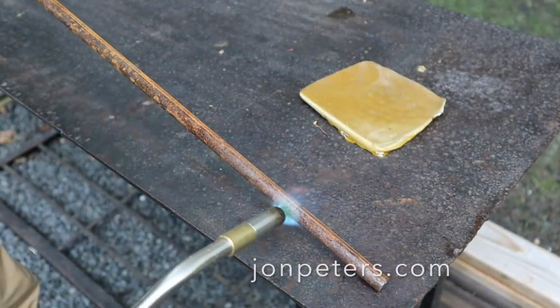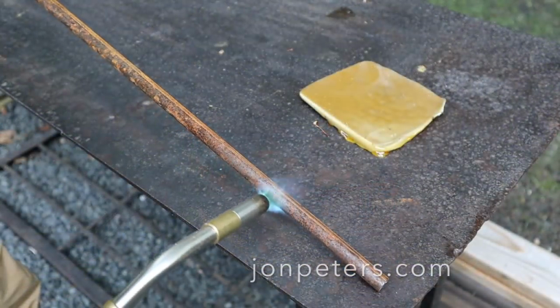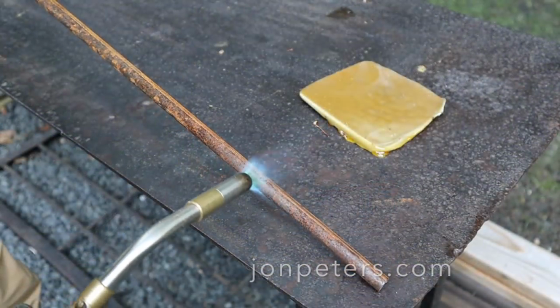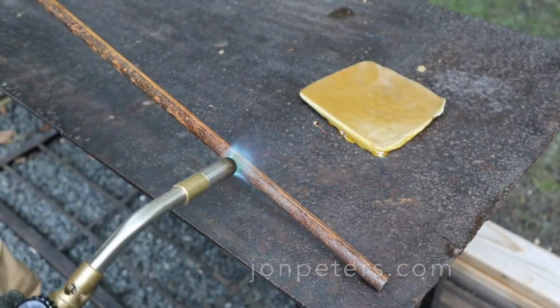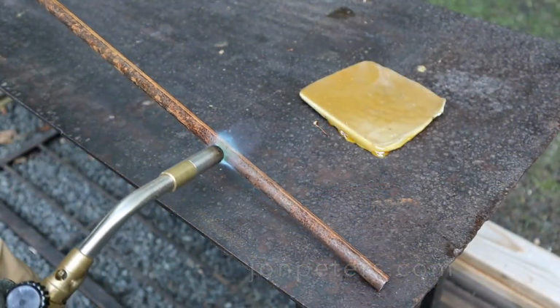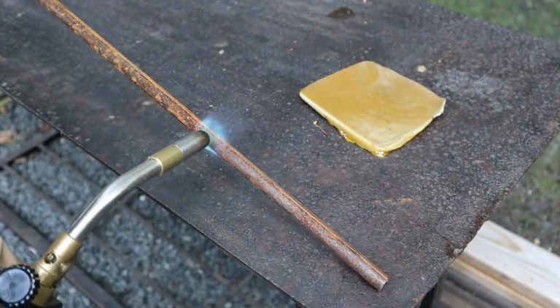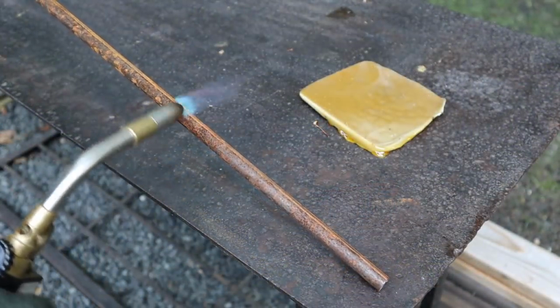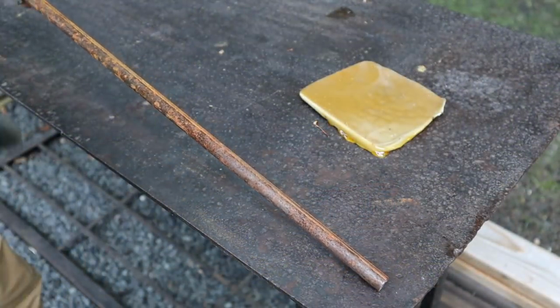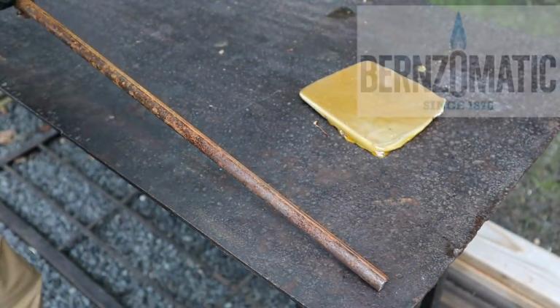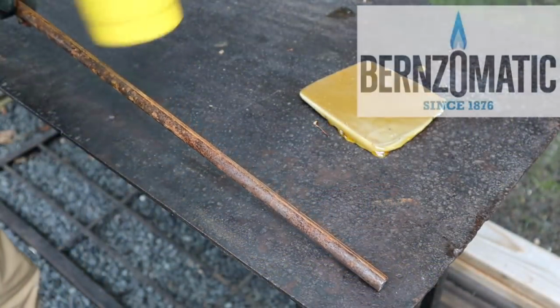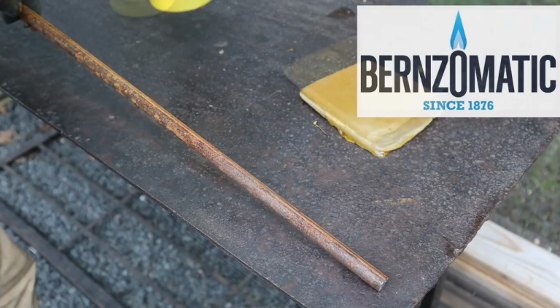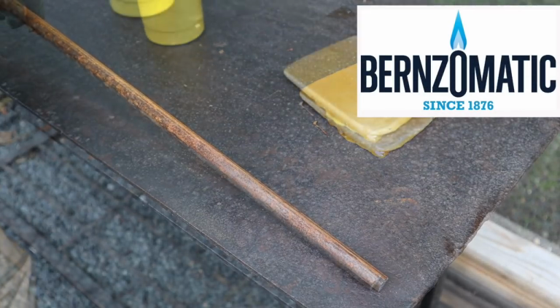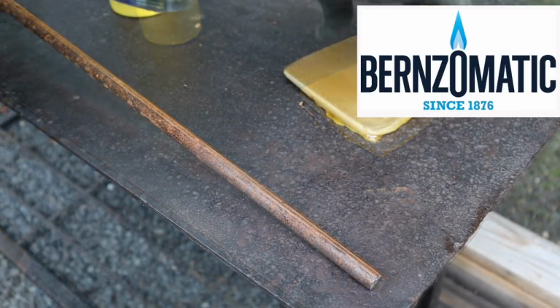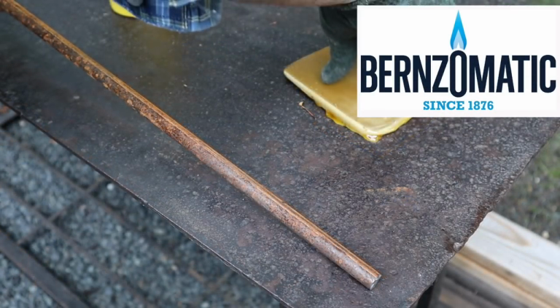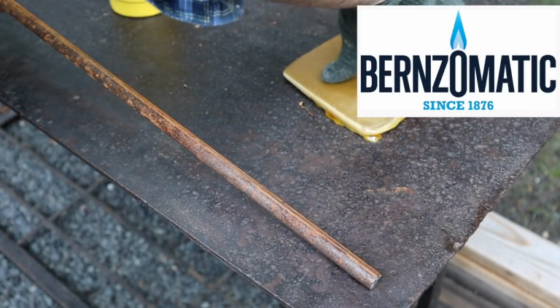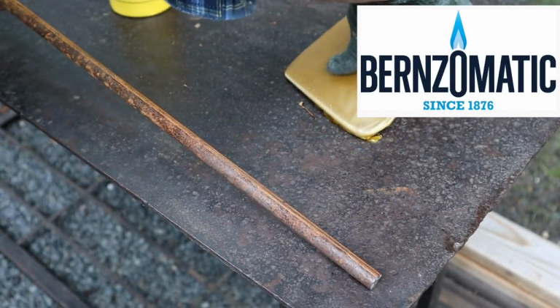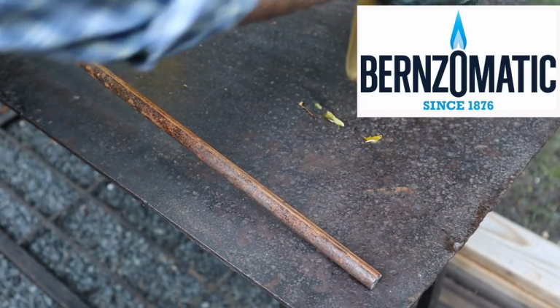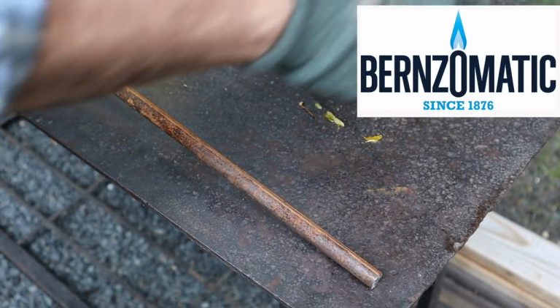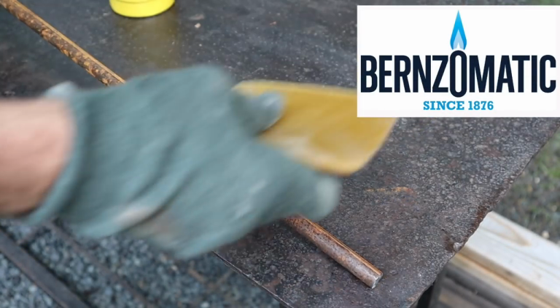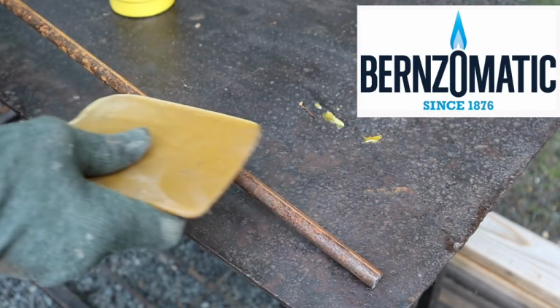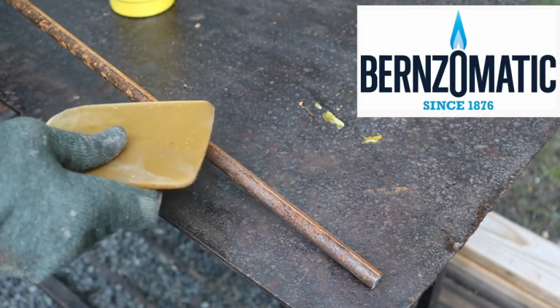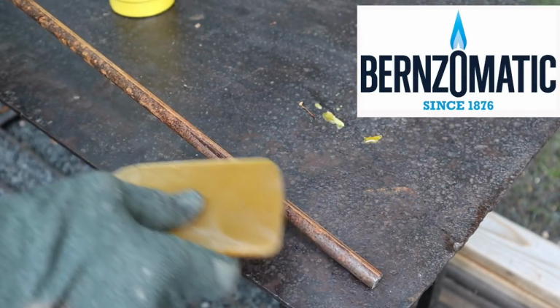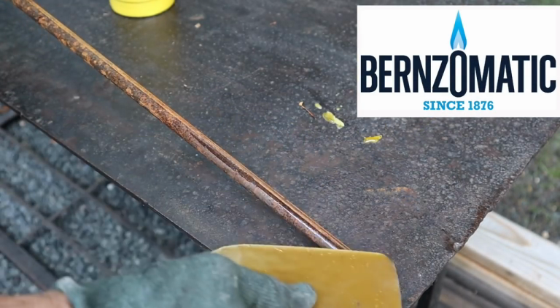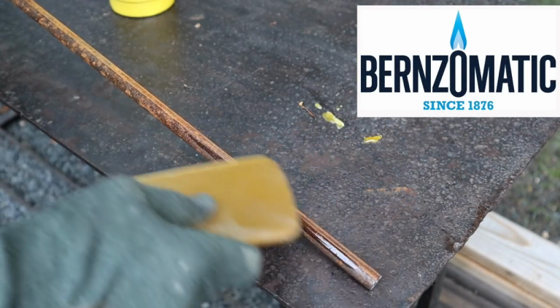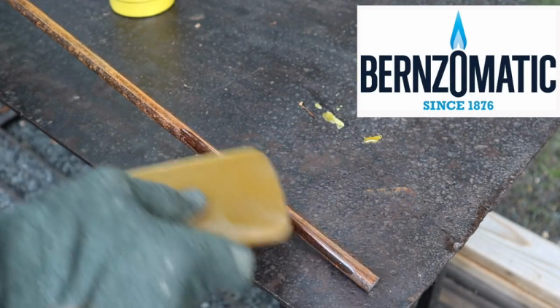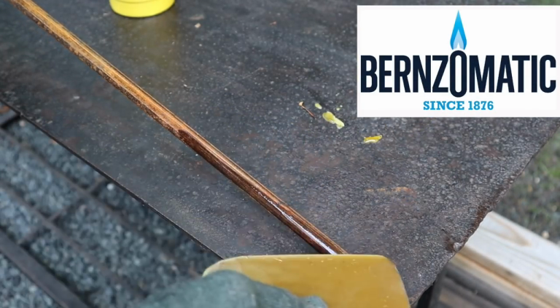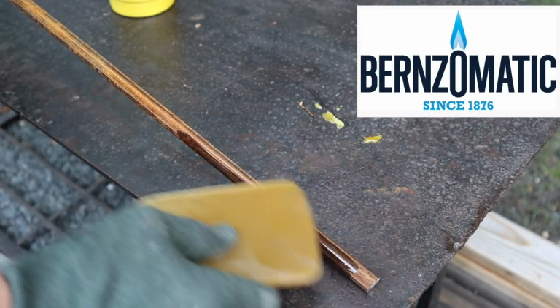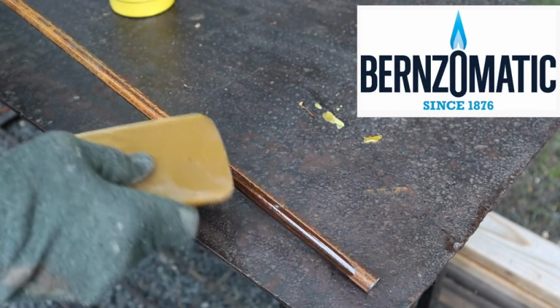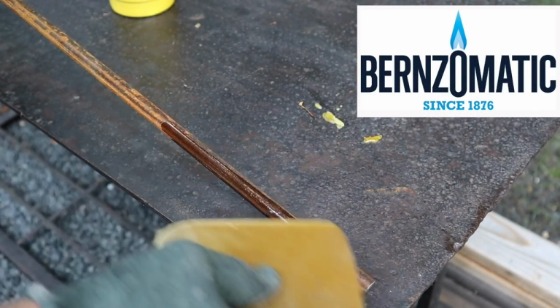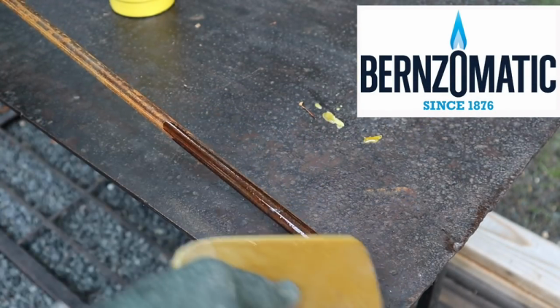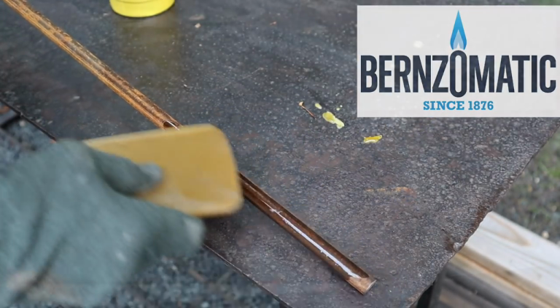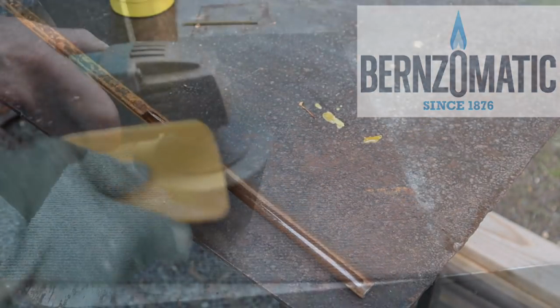Support for this episode is provided by Burns-O-Matic. Find your fire at BurnOMatic.com.